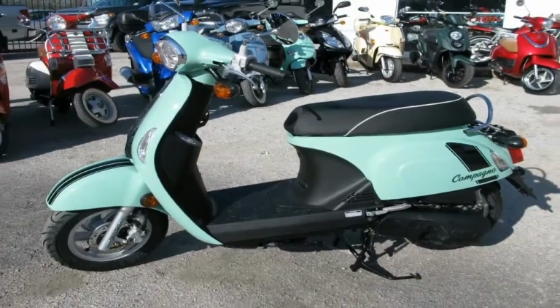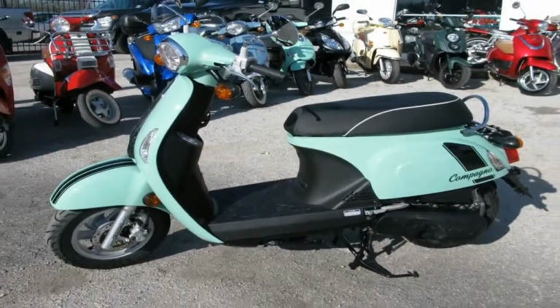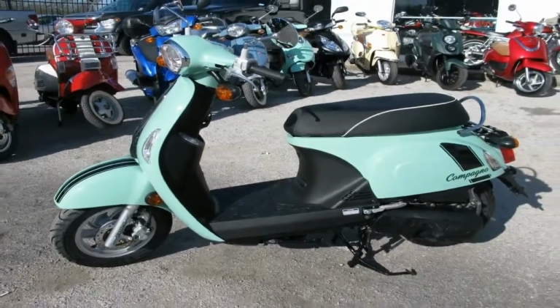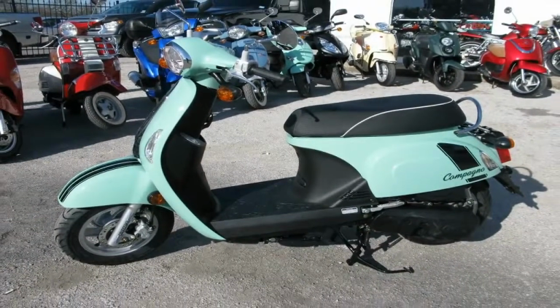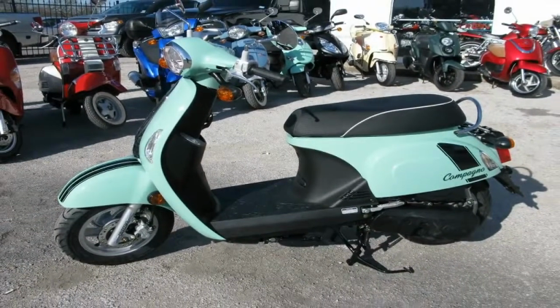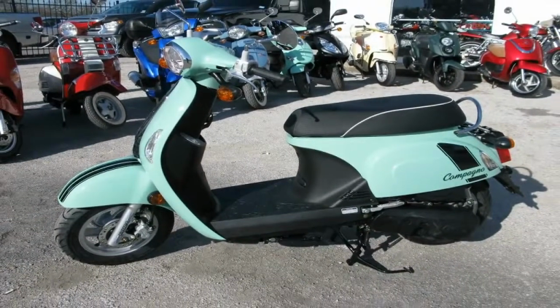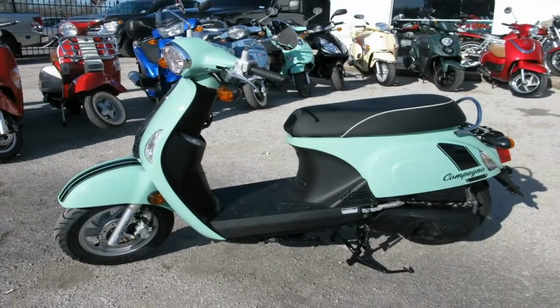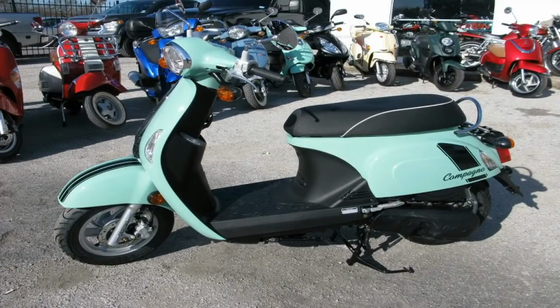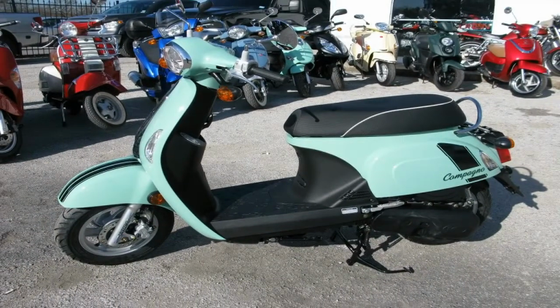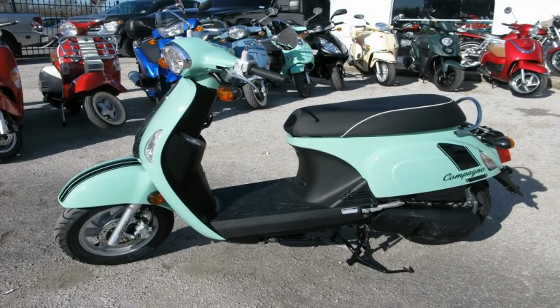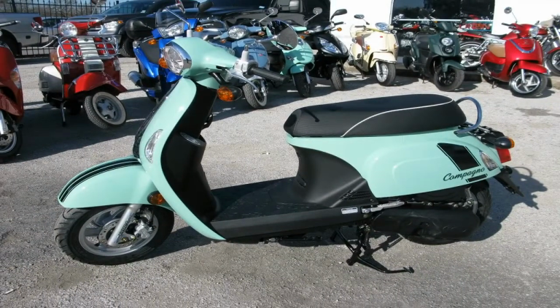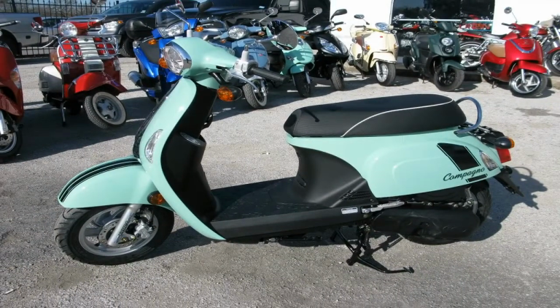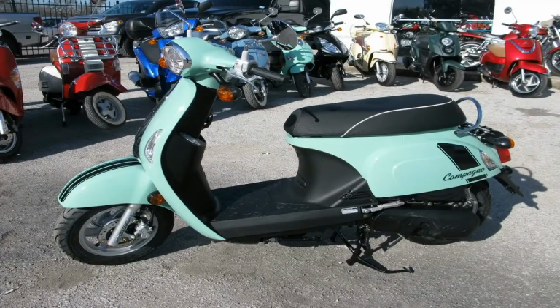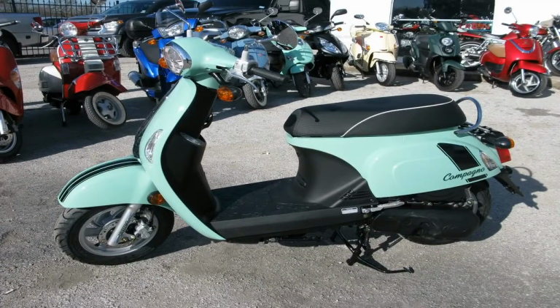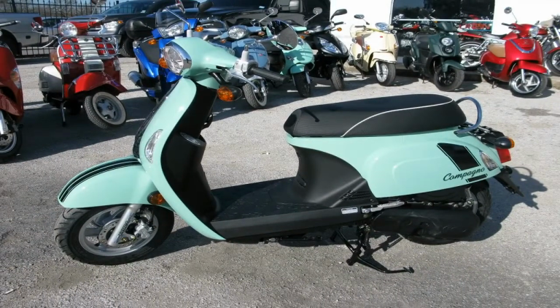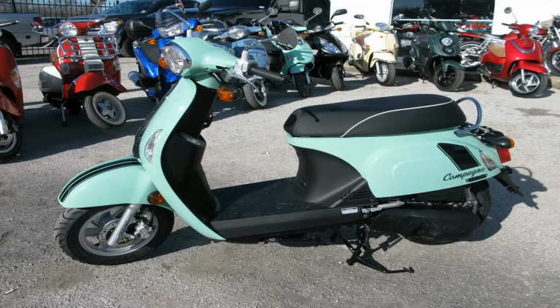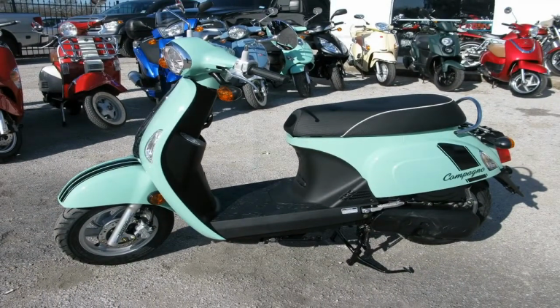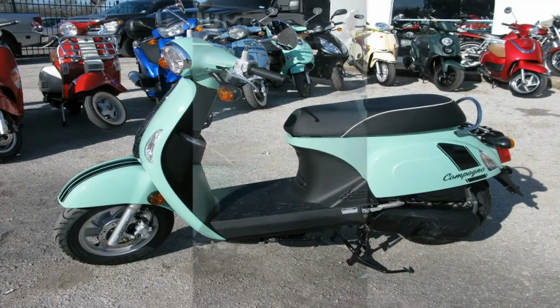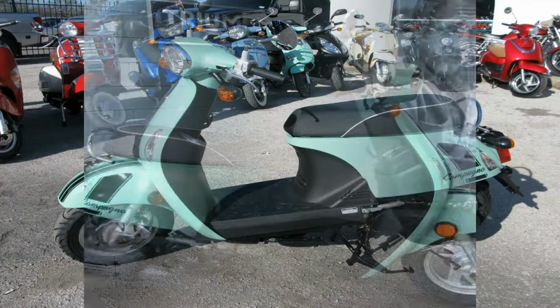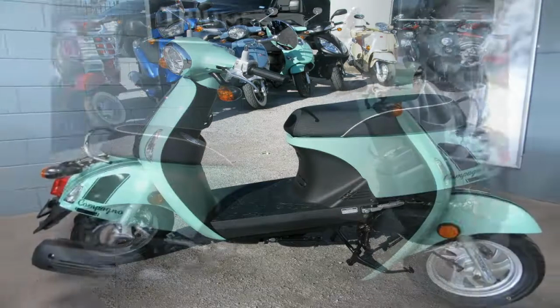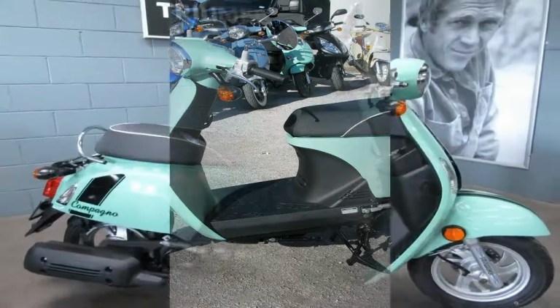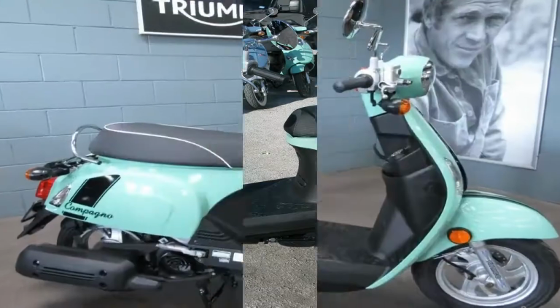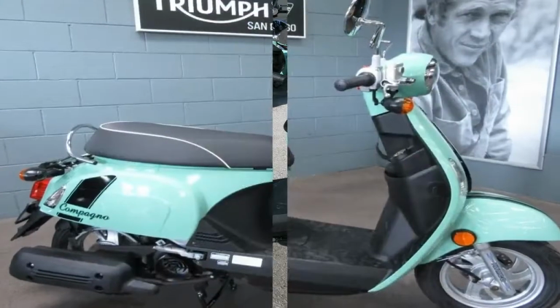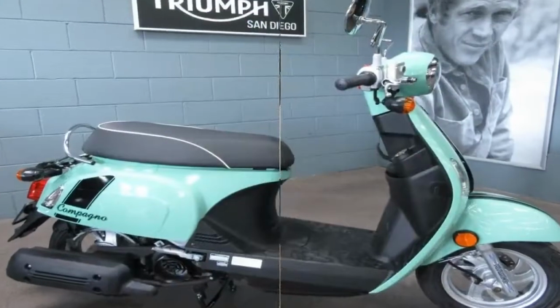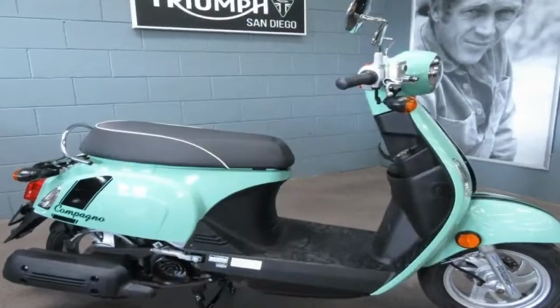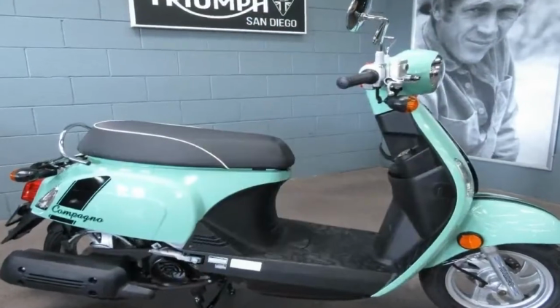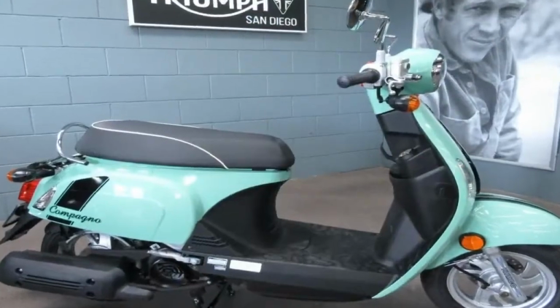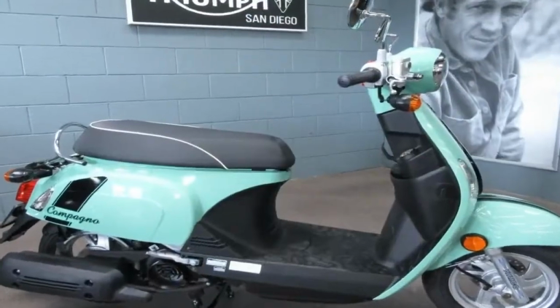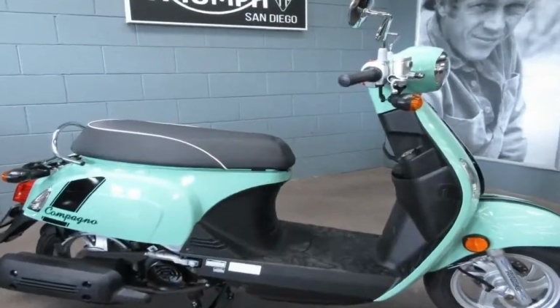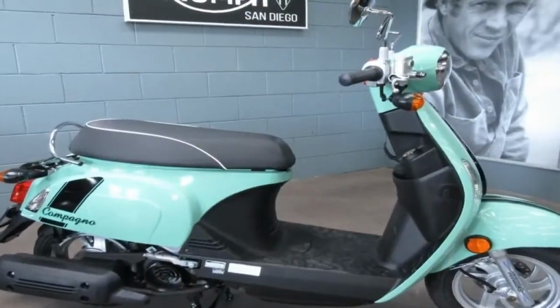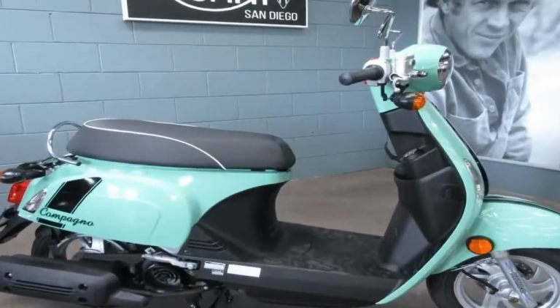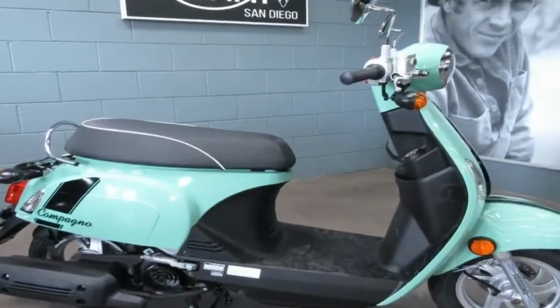That's really not surprising given the small wheels and Kymco's need to keep production costs down to protect the bottom line and keep MSRP low. The factory doesn't publish the rake and trail.